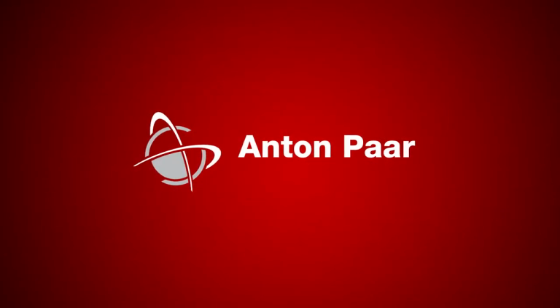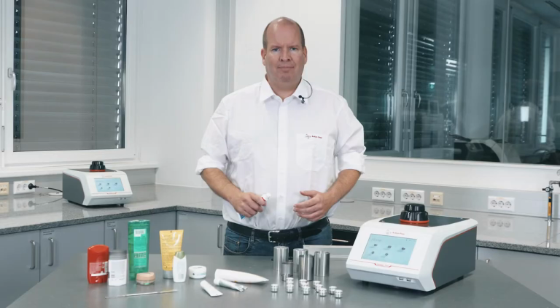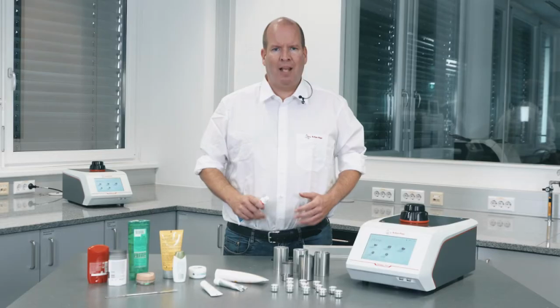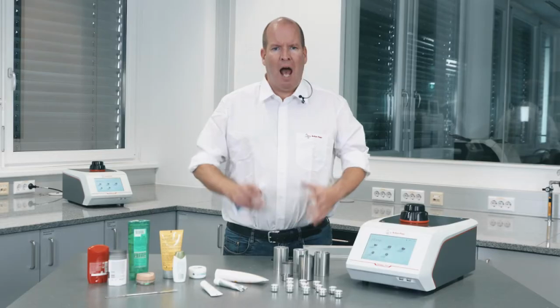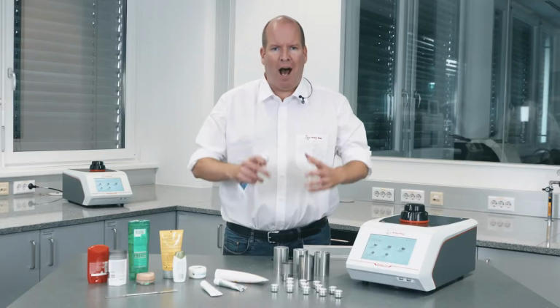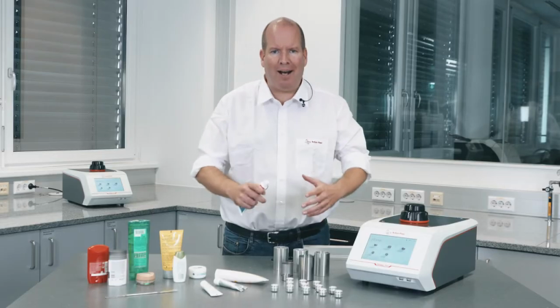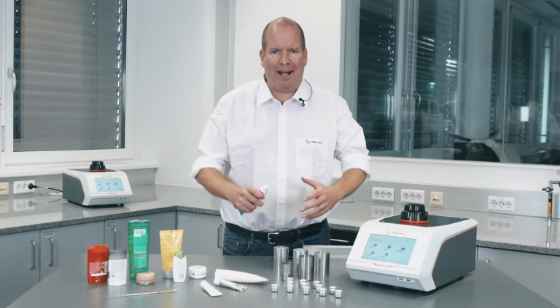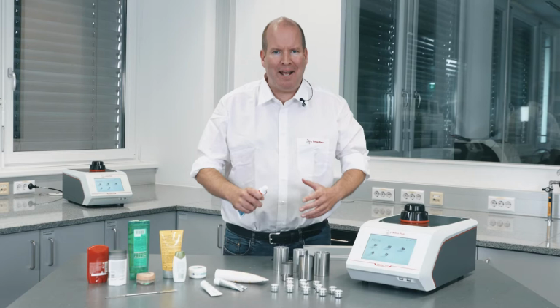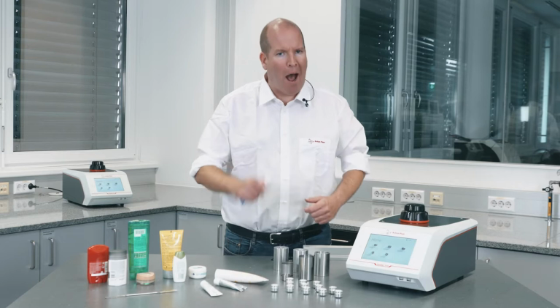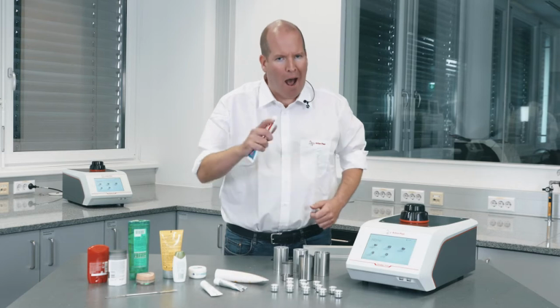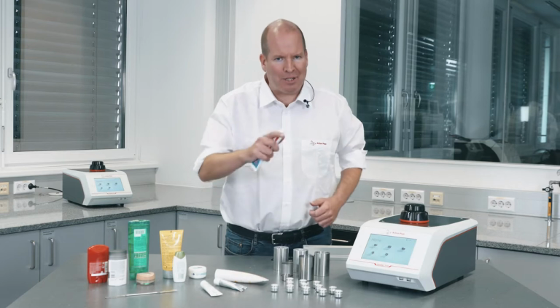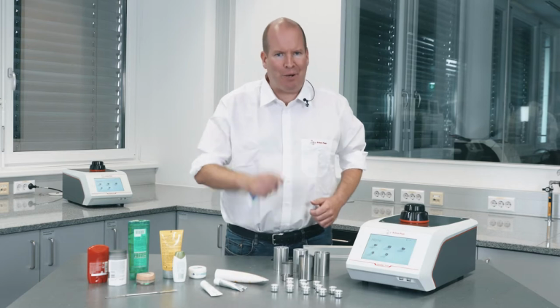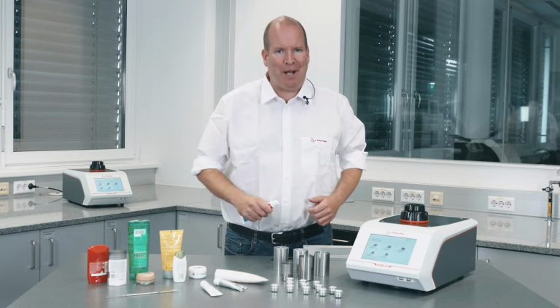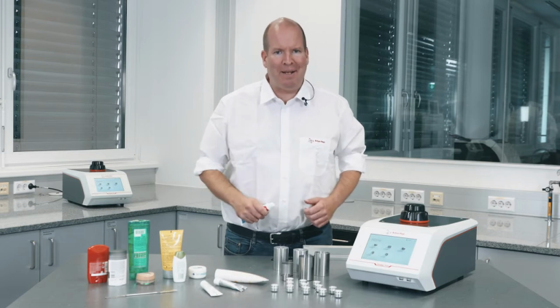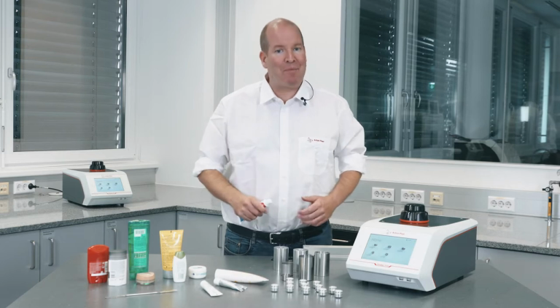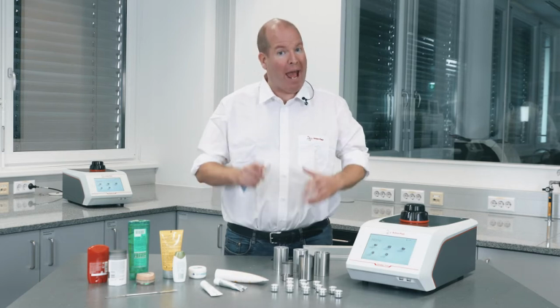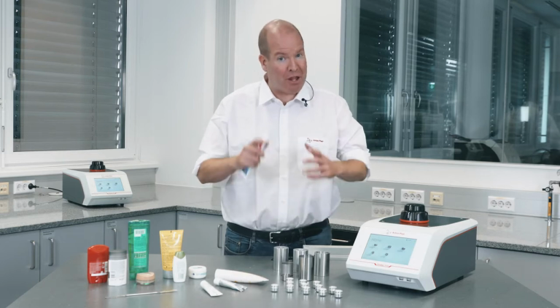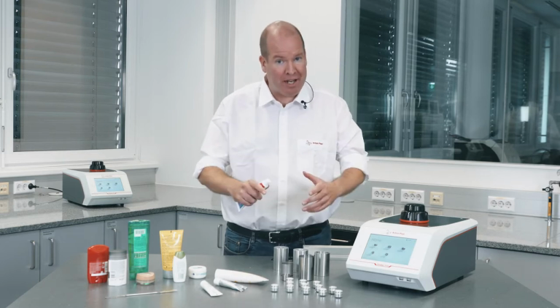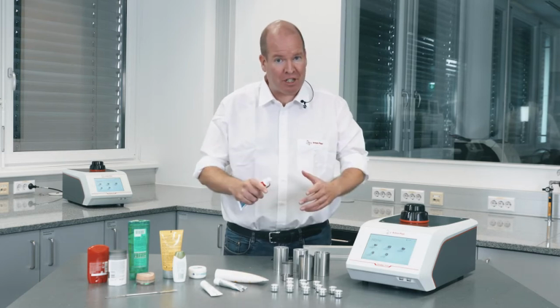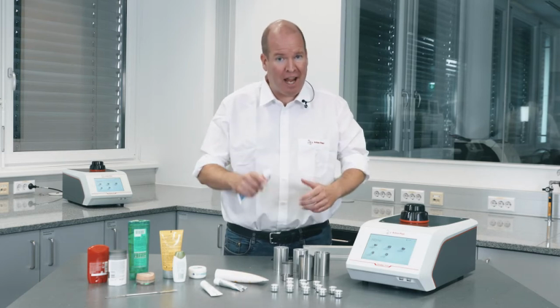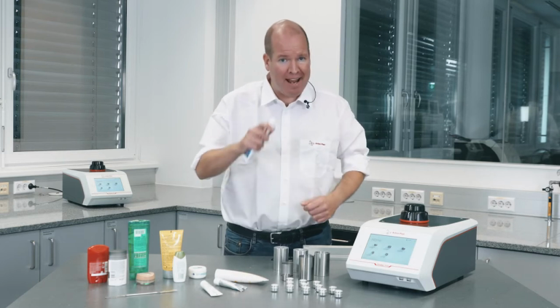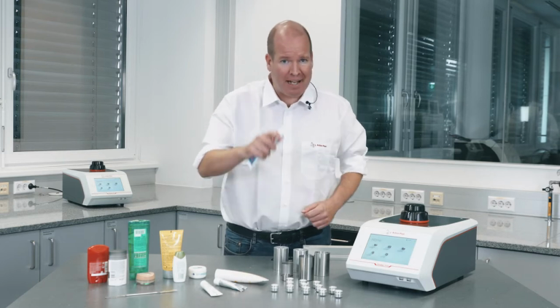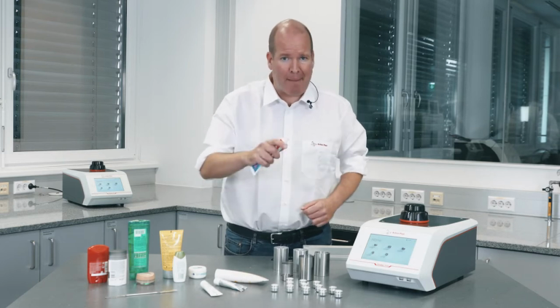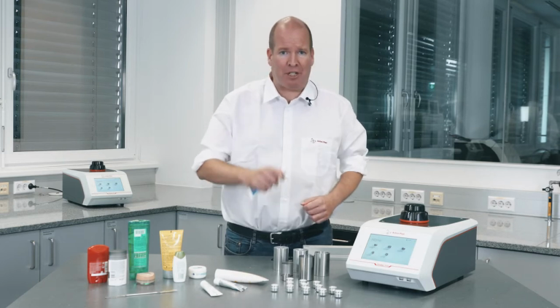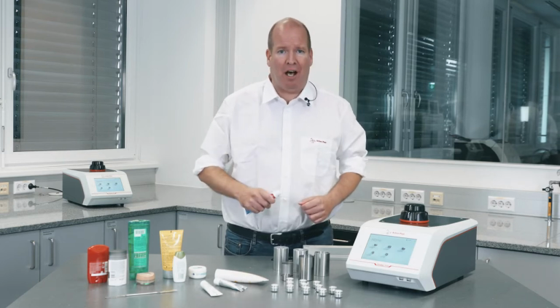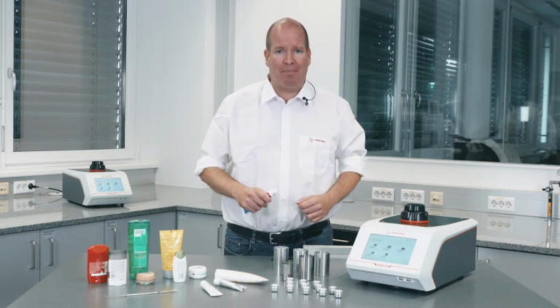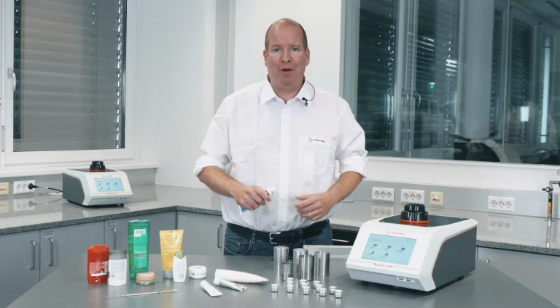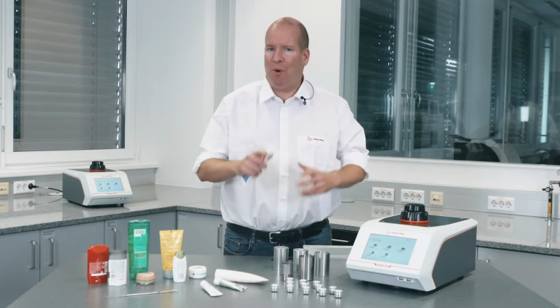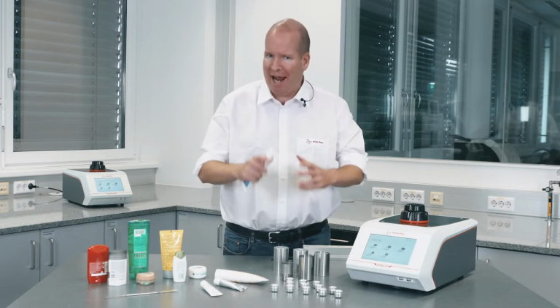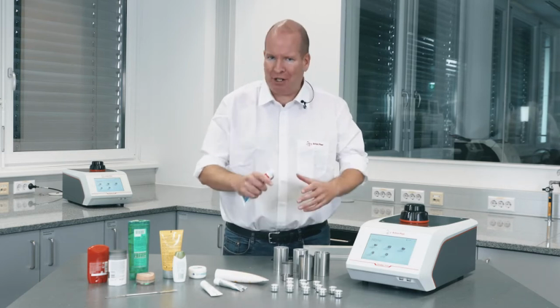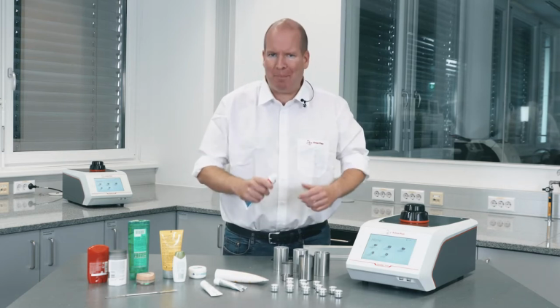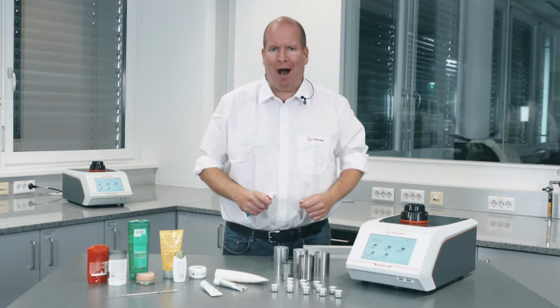Hi, I'm Tony and this is Lab Time with Anton Parr.